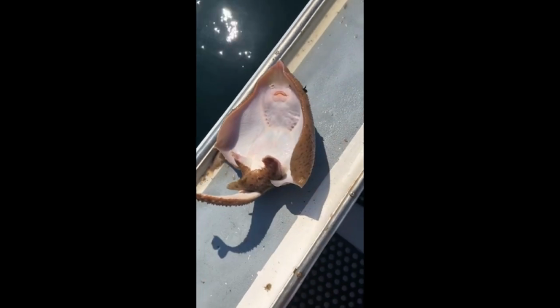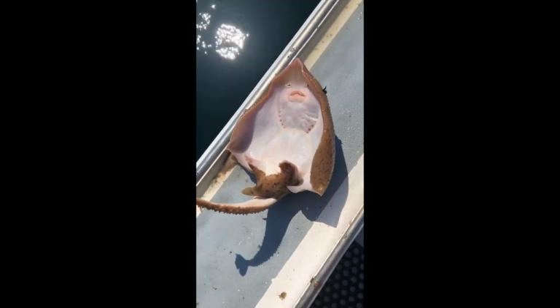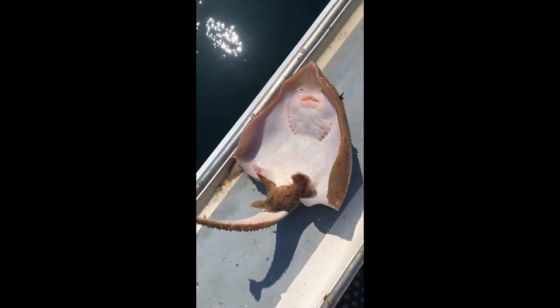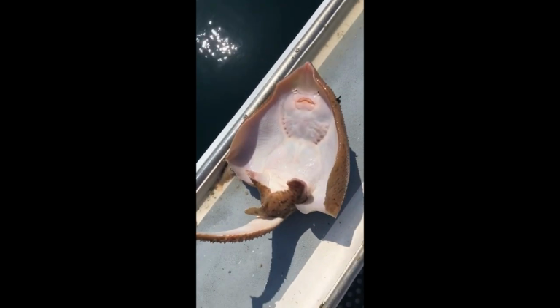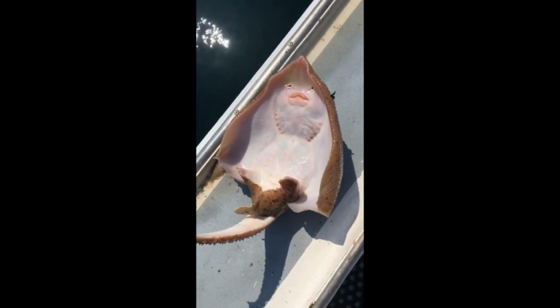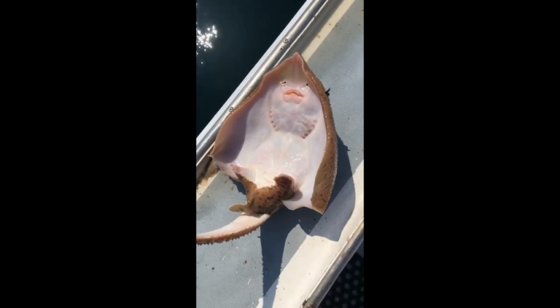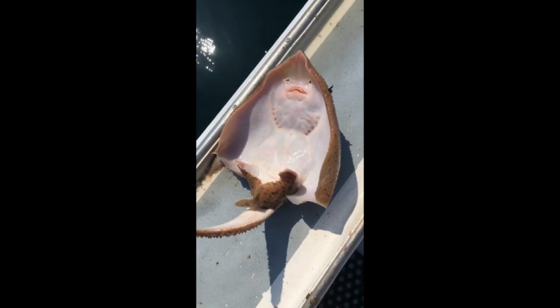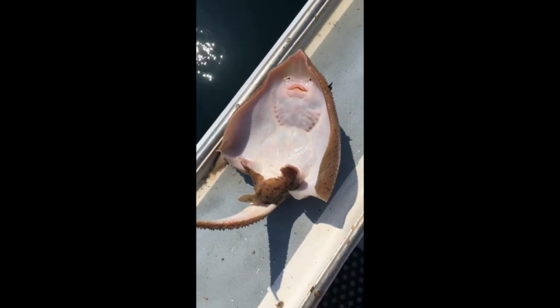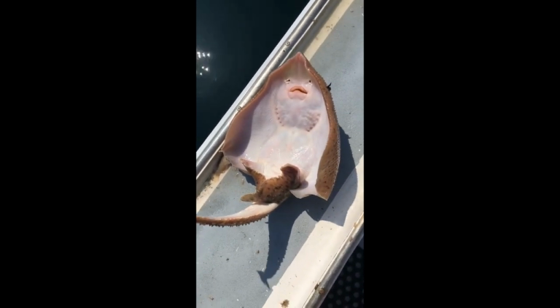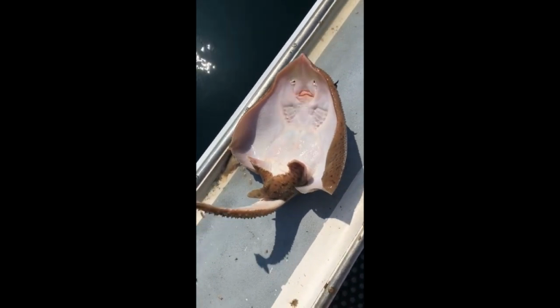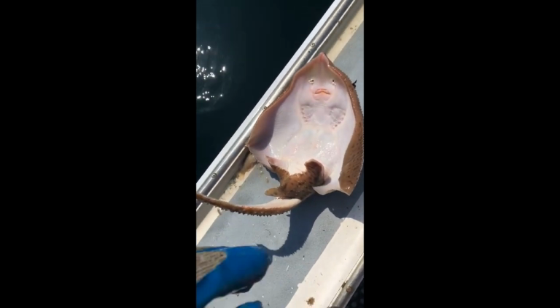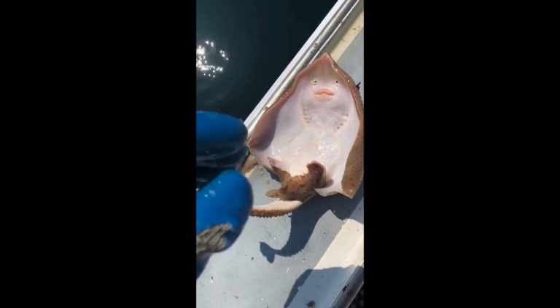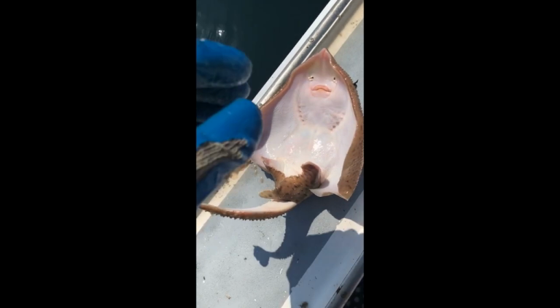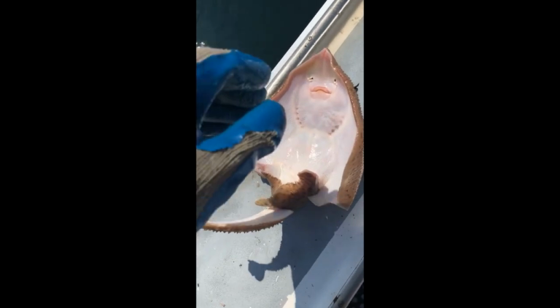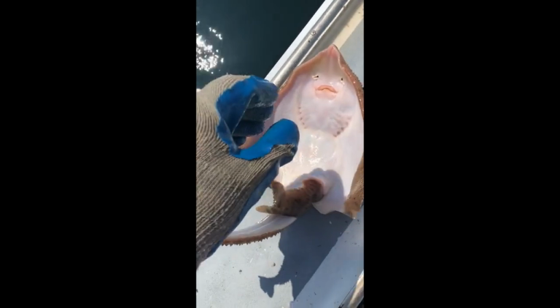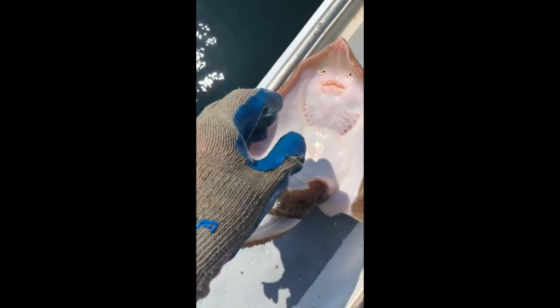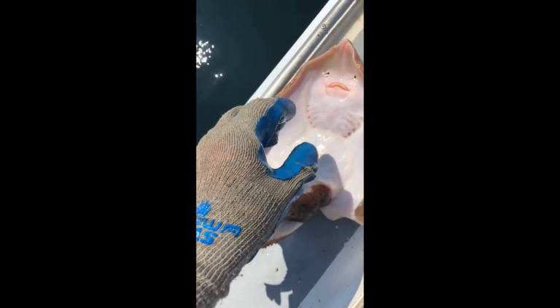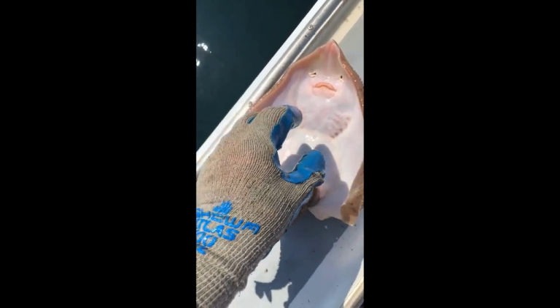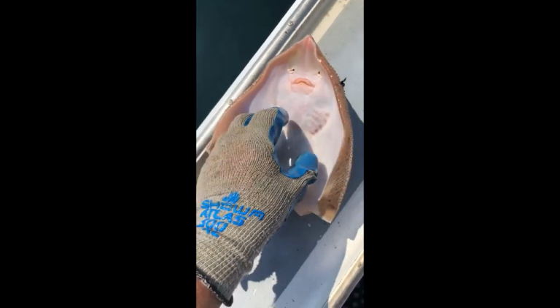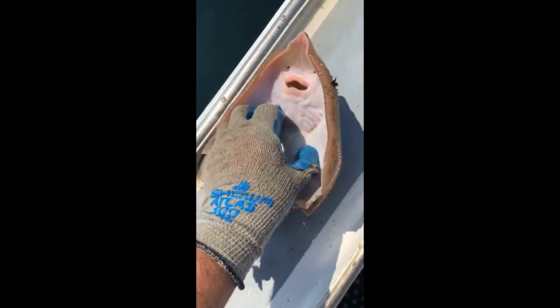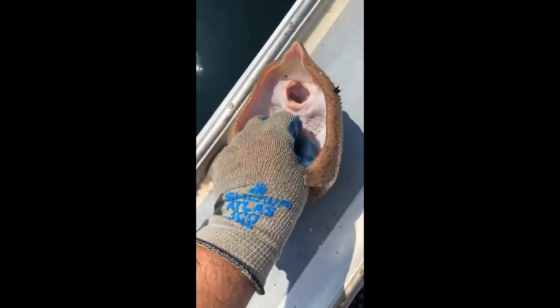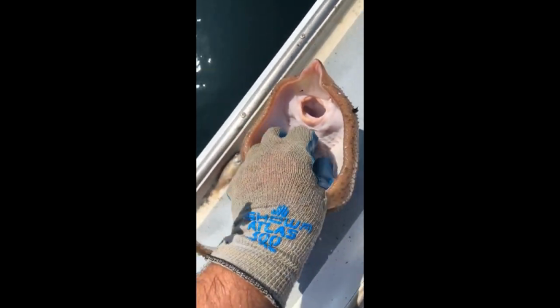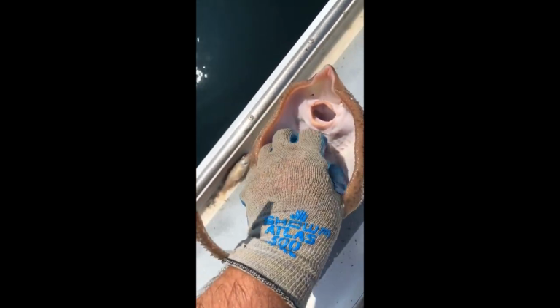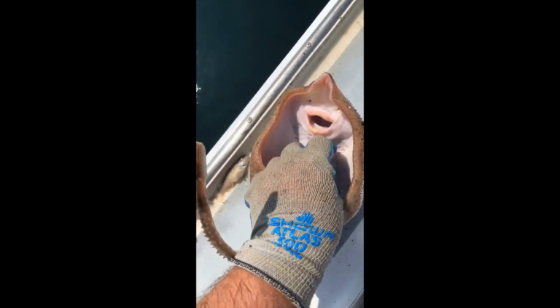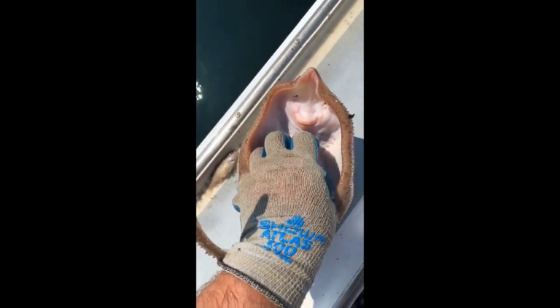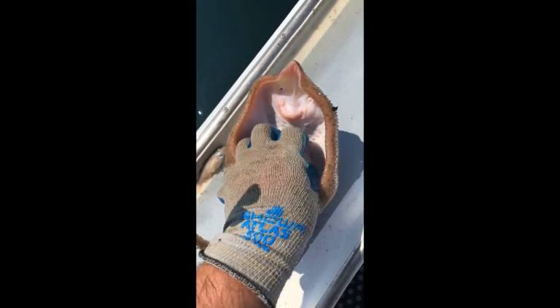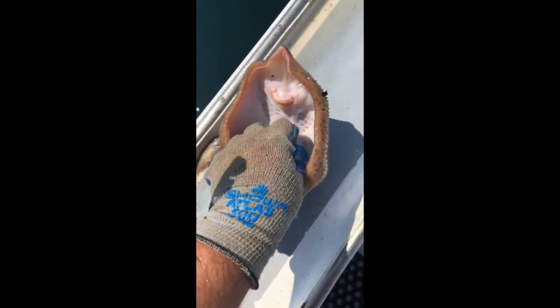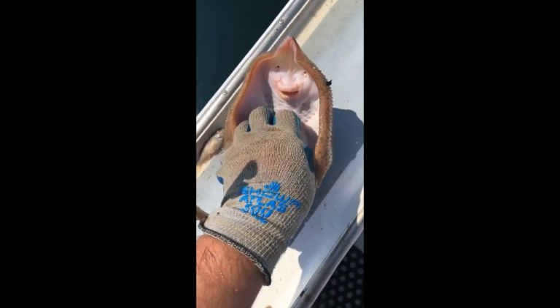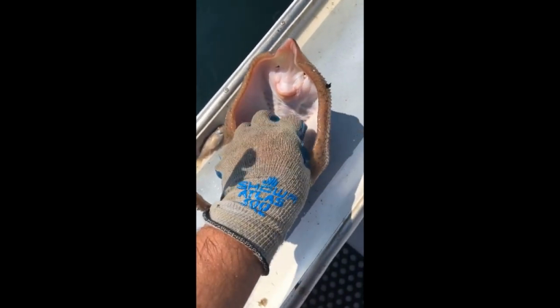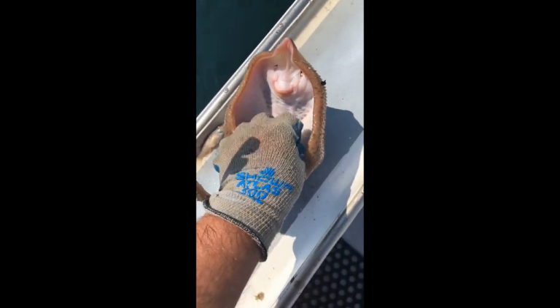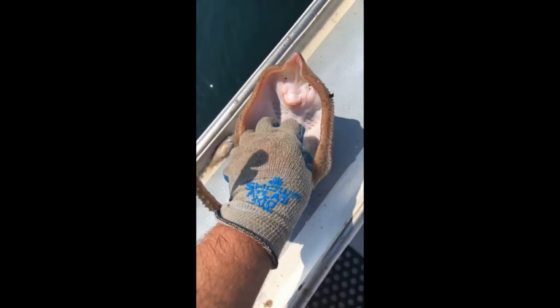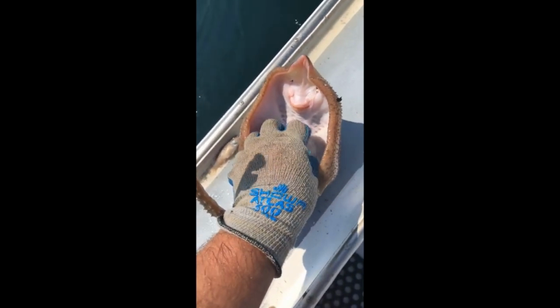The fish was just chilling, then tickles happened. Seems like the fish really enjoyed.